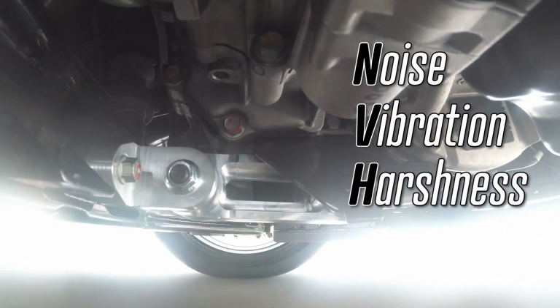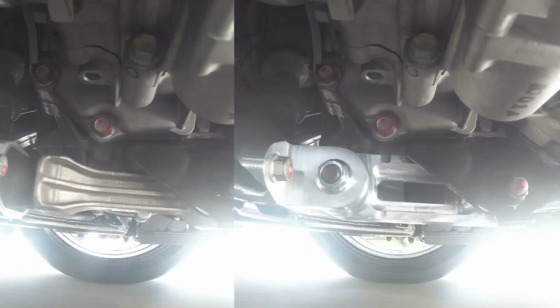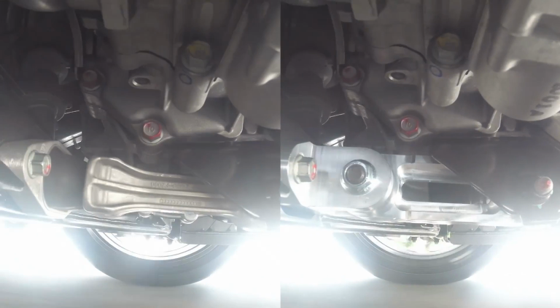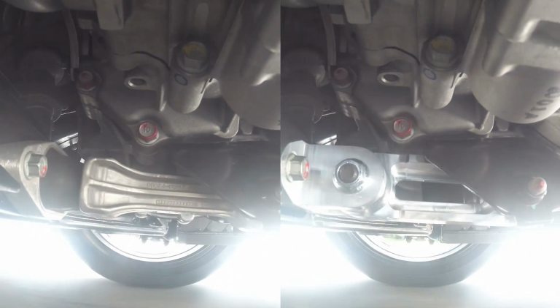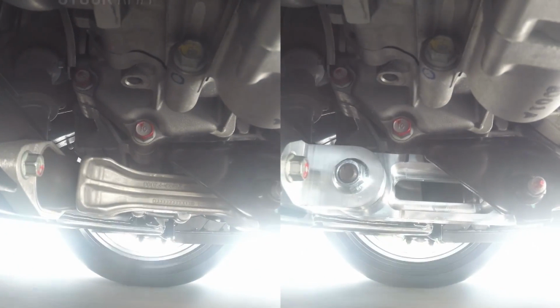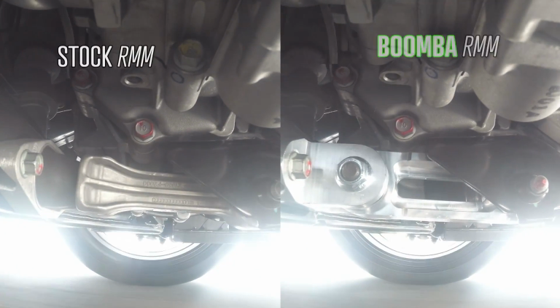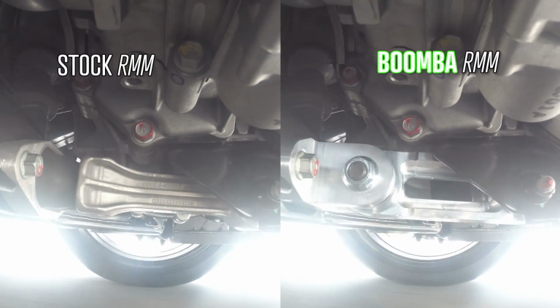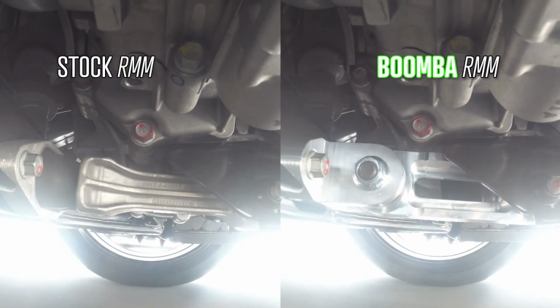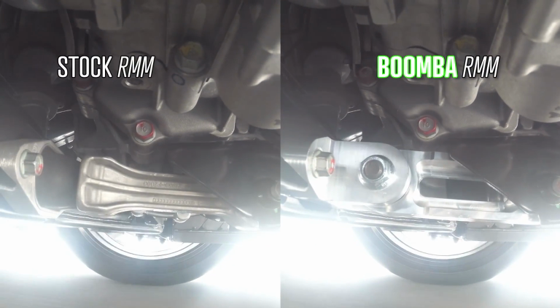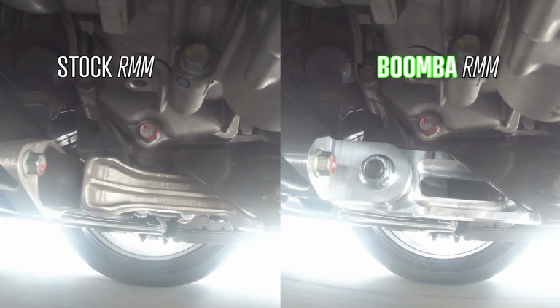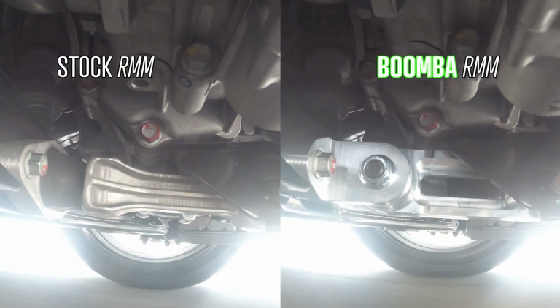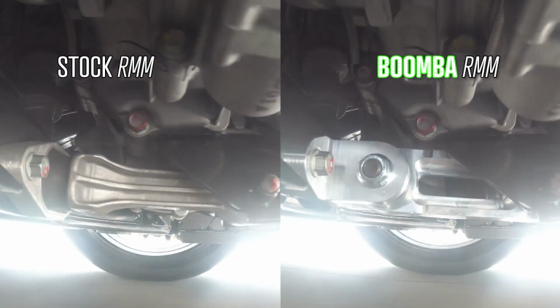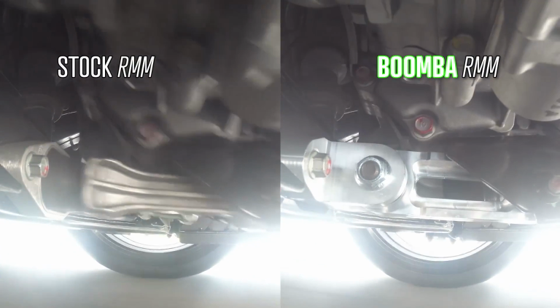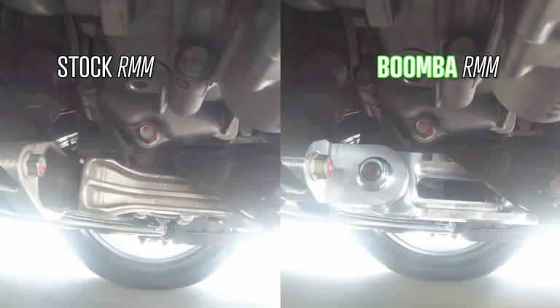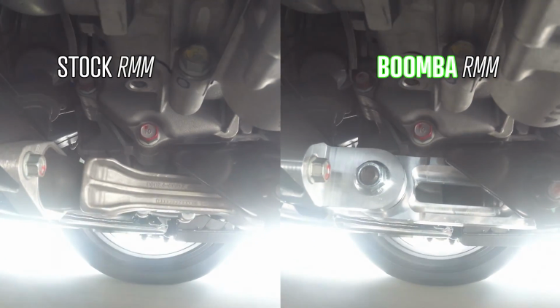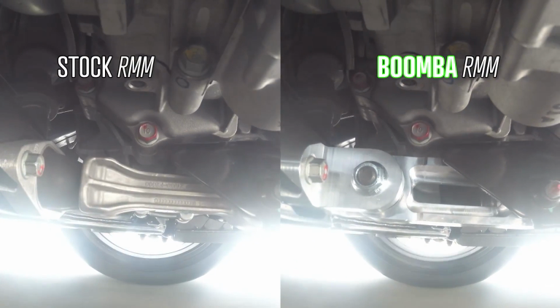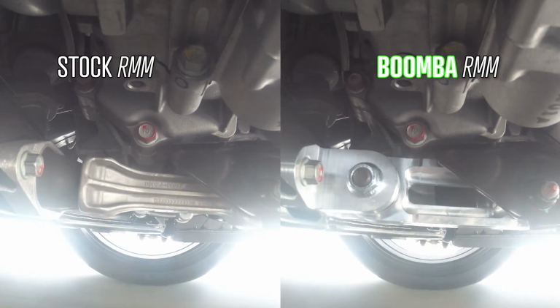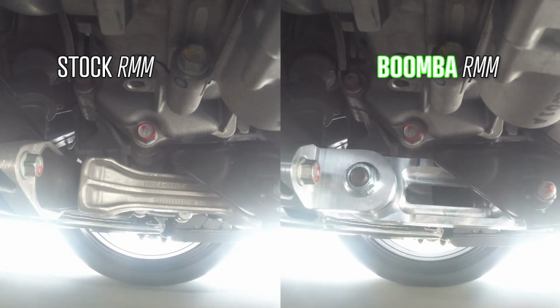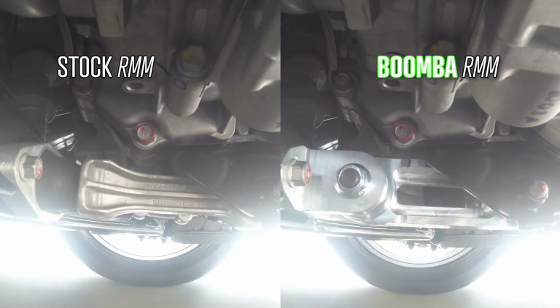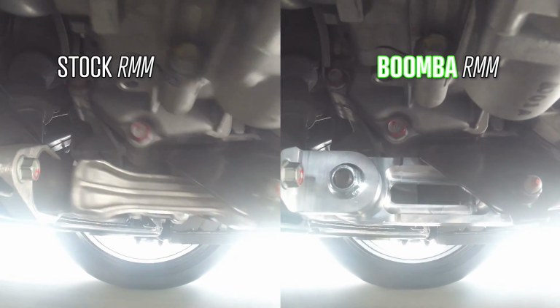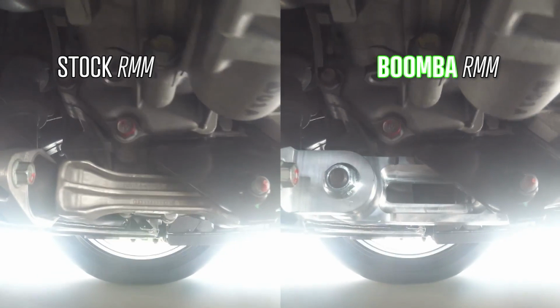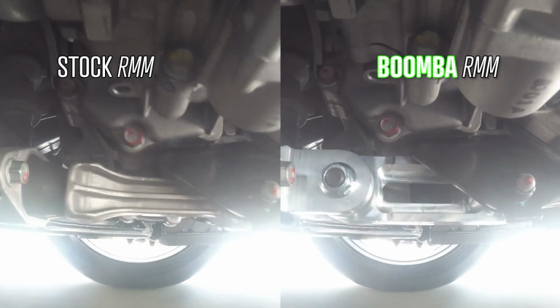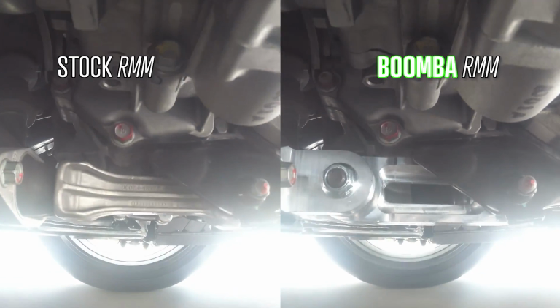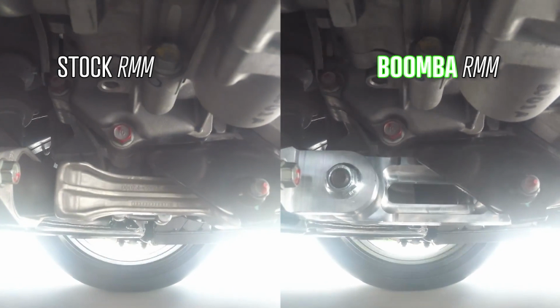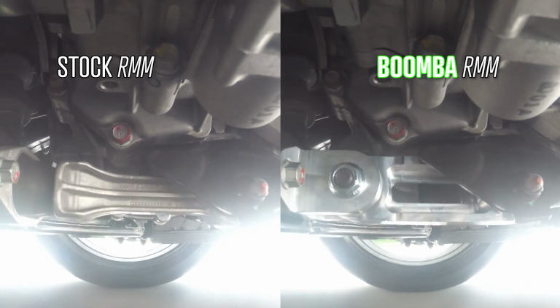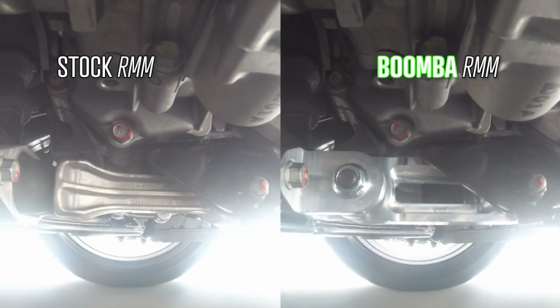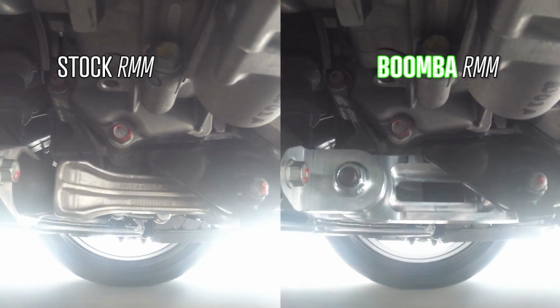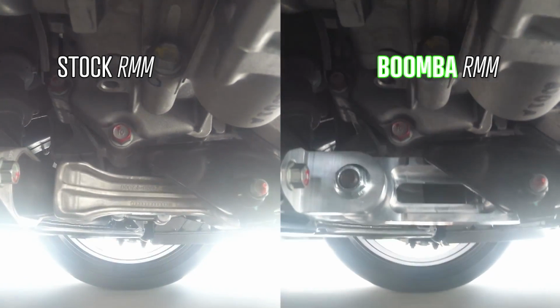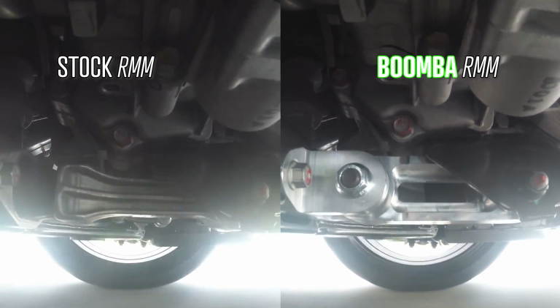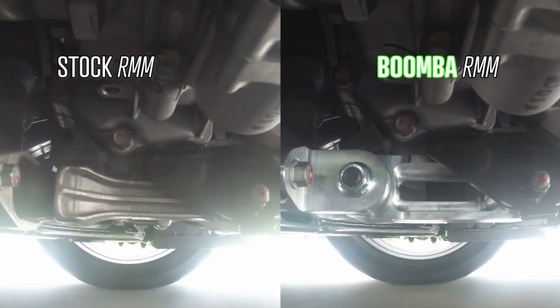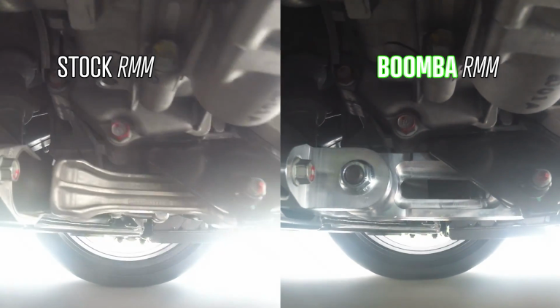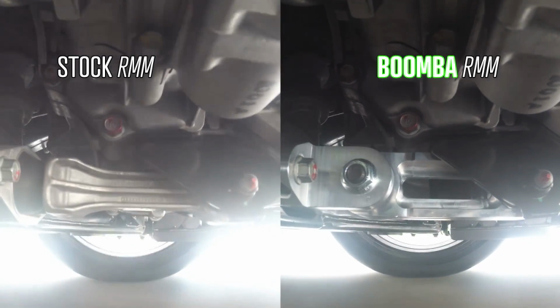A stiffer motor mount makes the entire vehicle feel way more rigid since your engine isn't sloshing back and forth with every throttle.